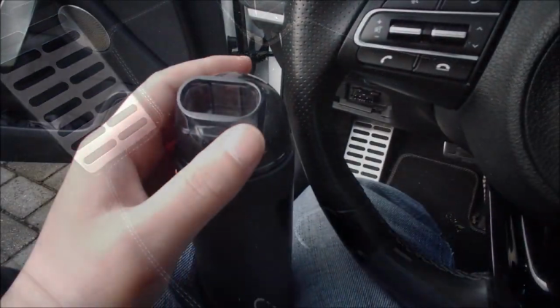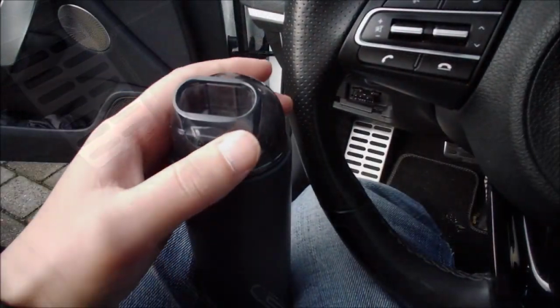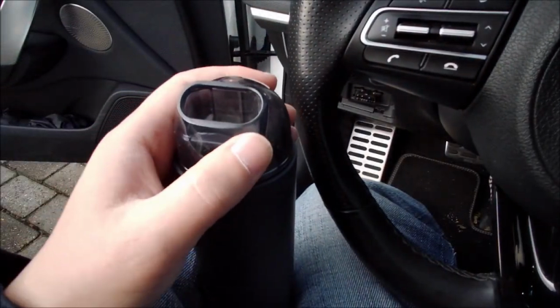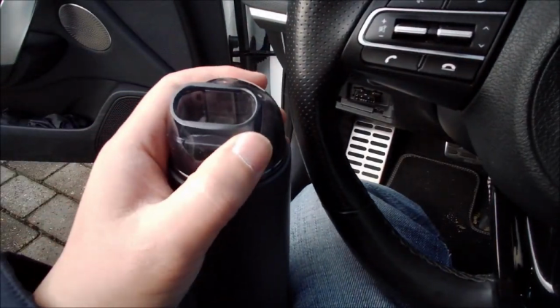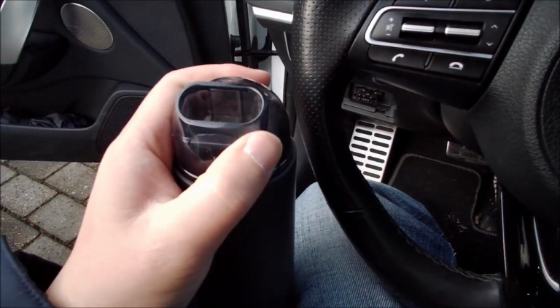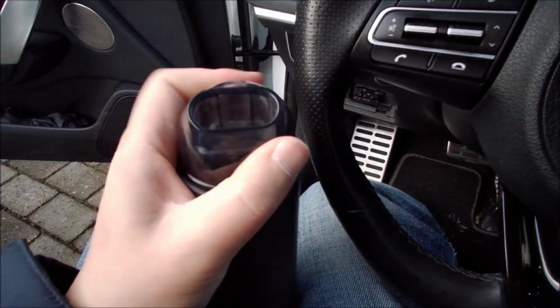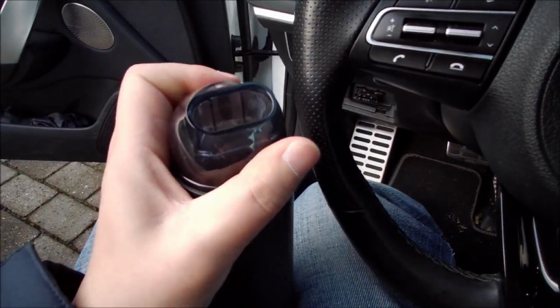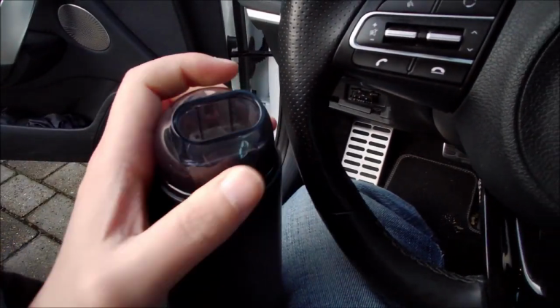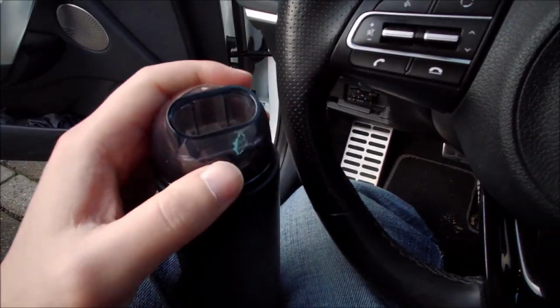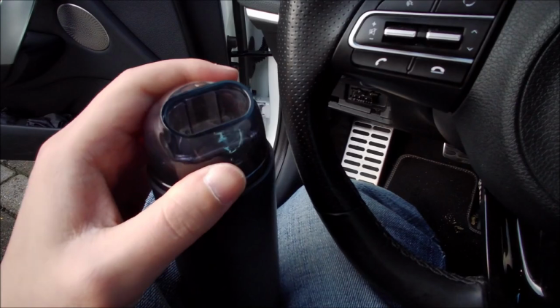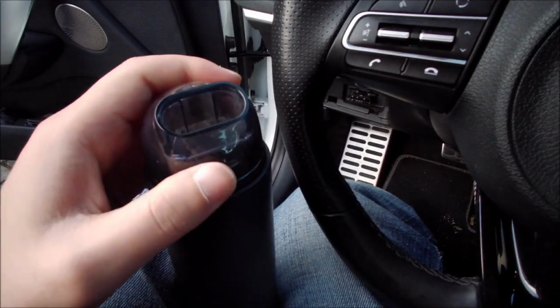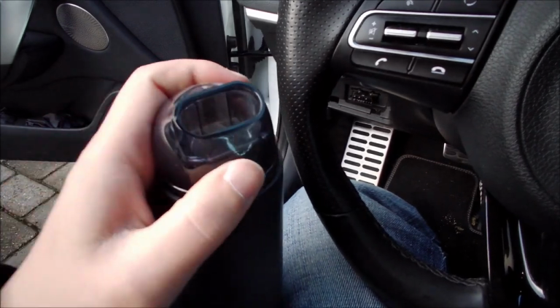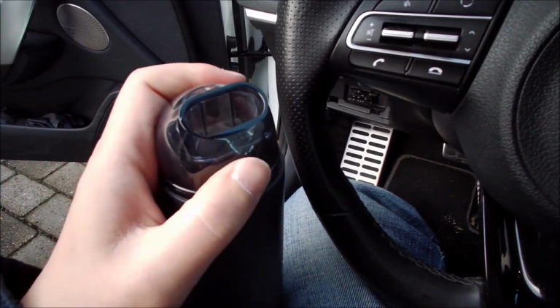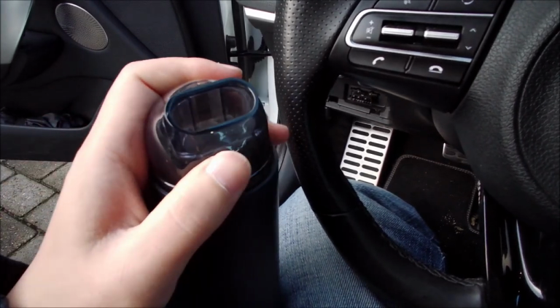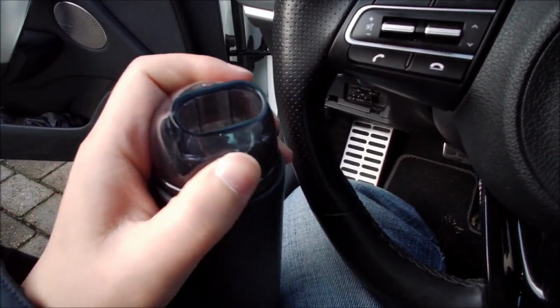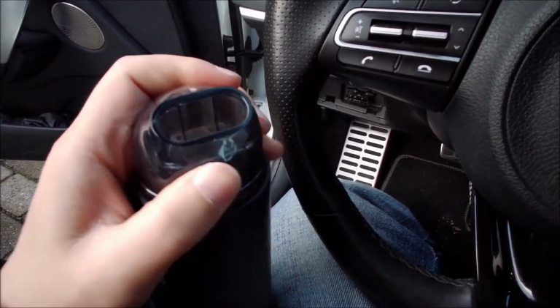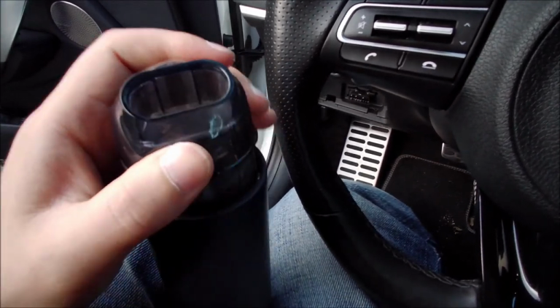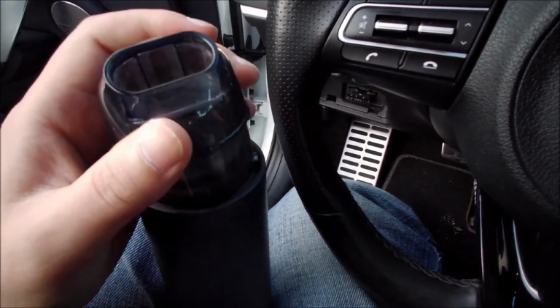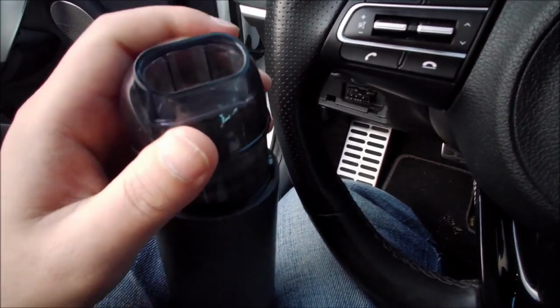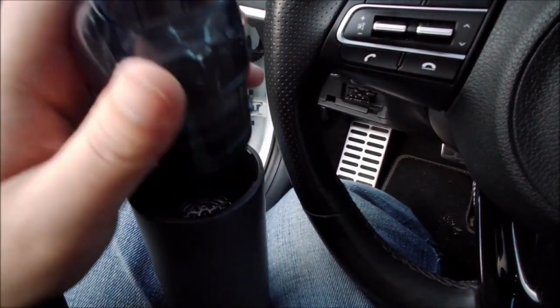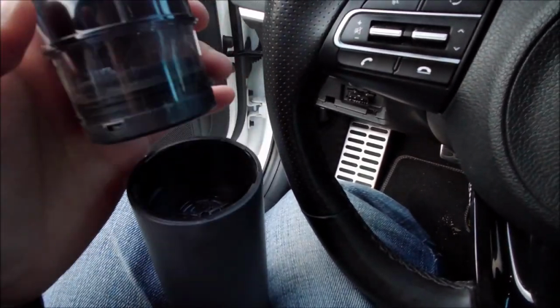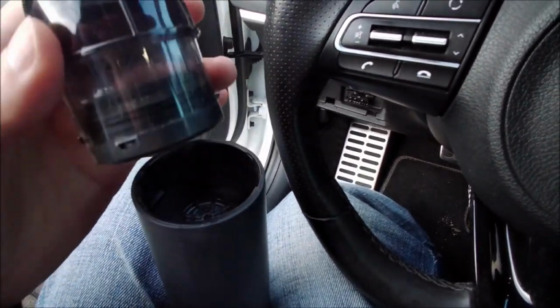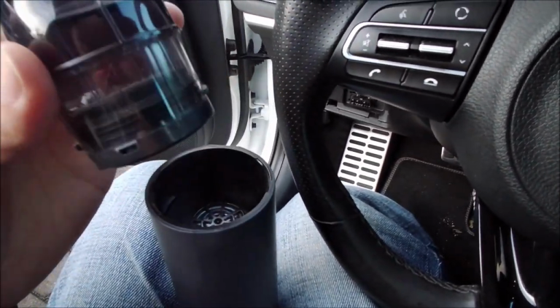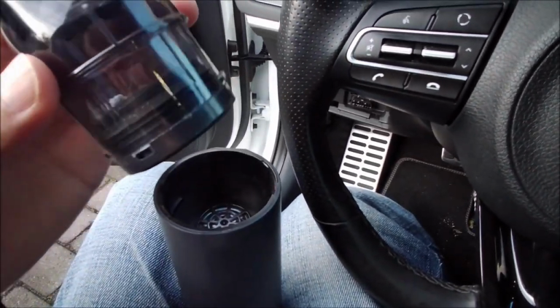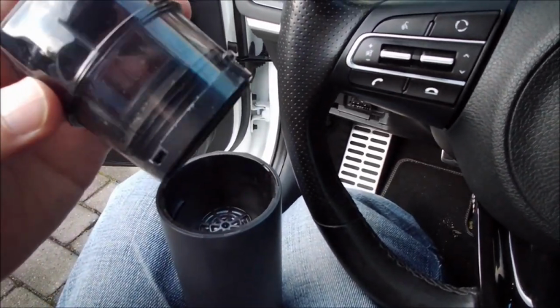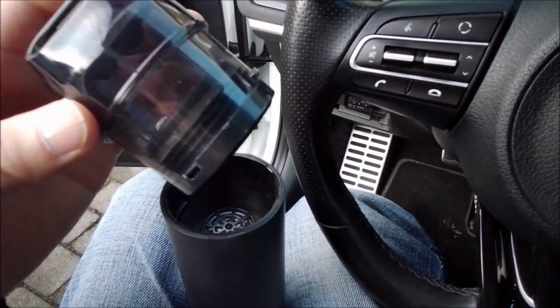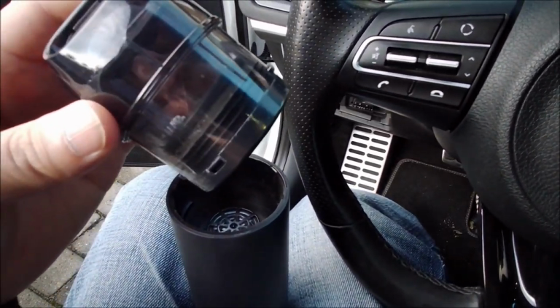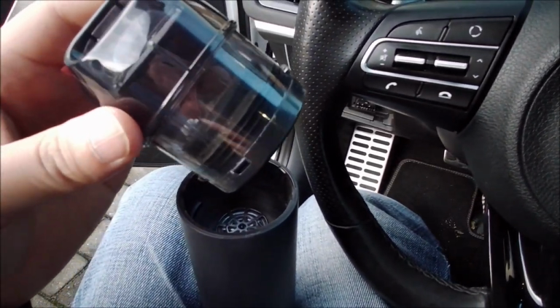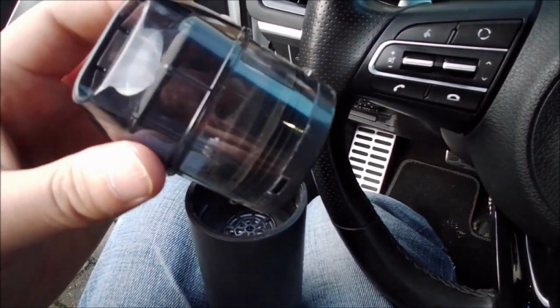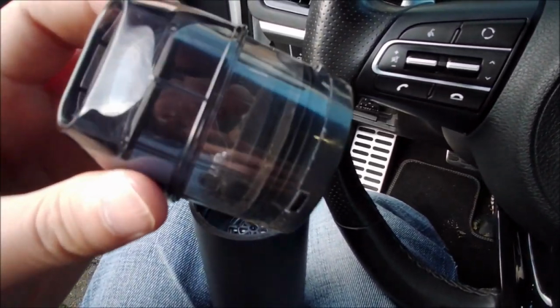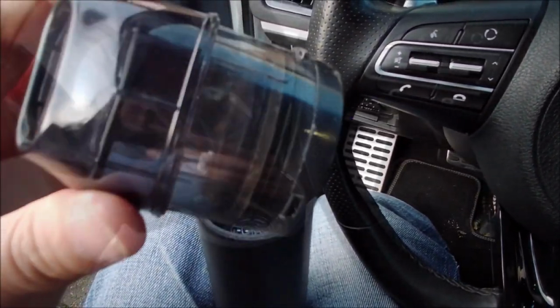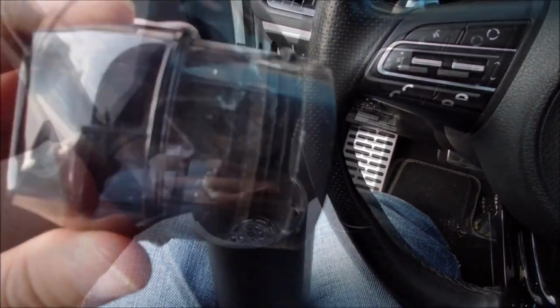The job is done and we can clearly see all the dirt and dust which is now collected in the dust cup.